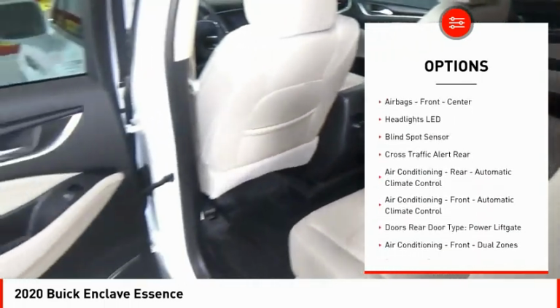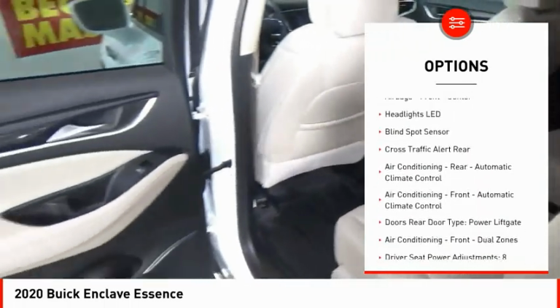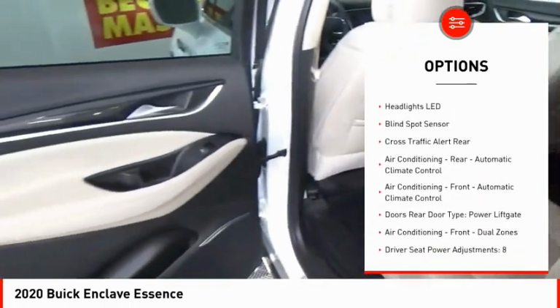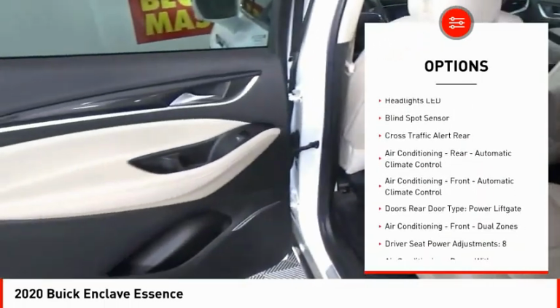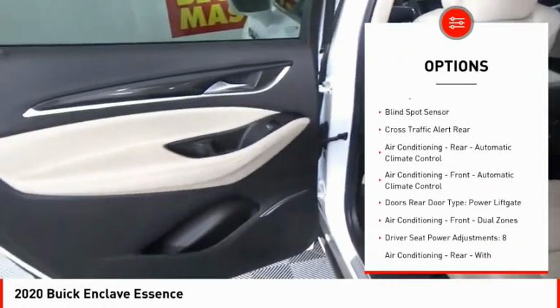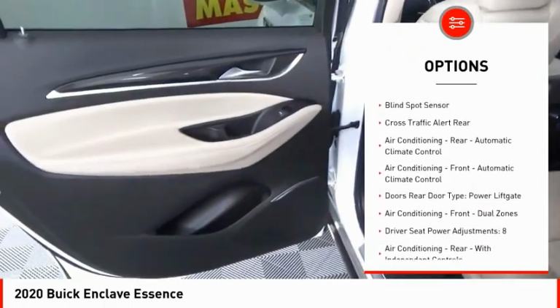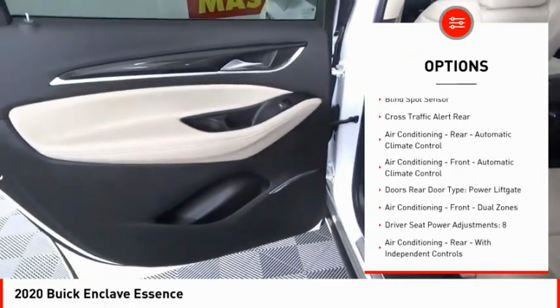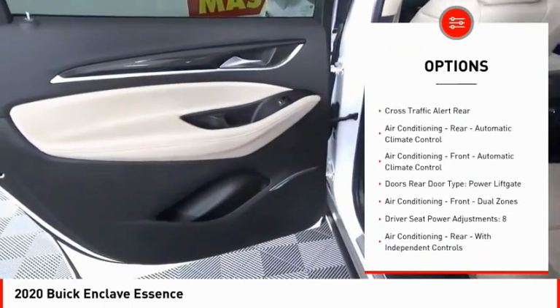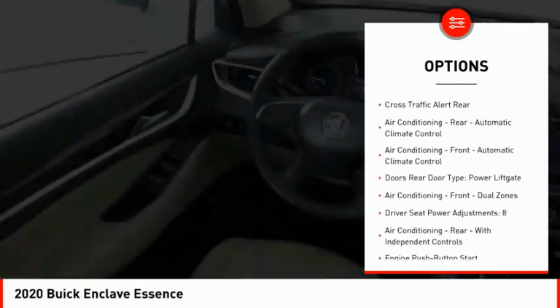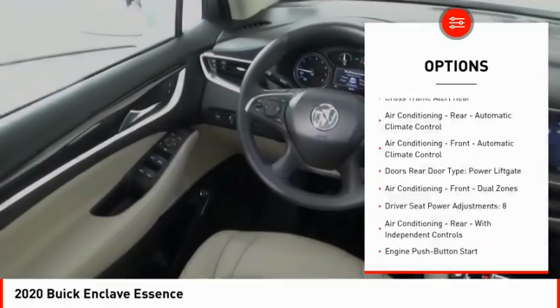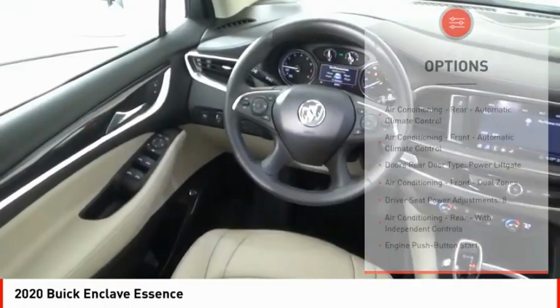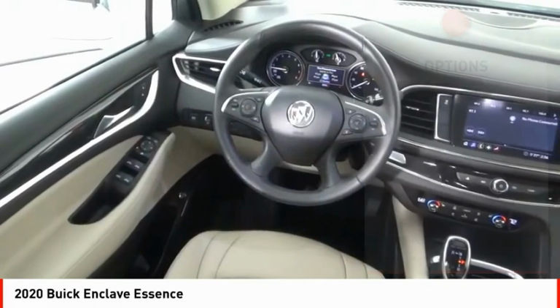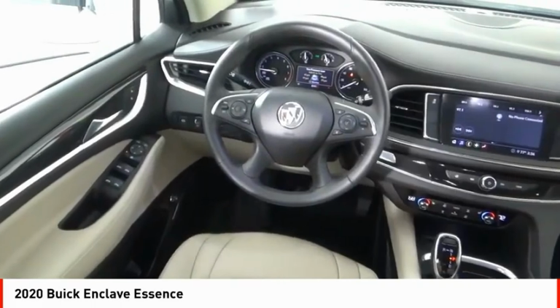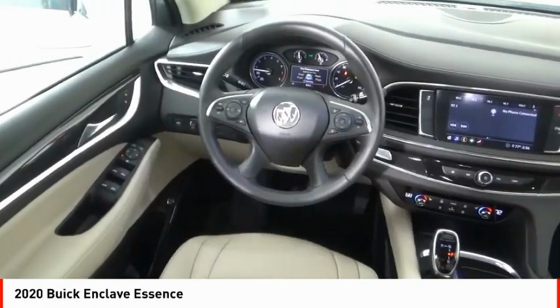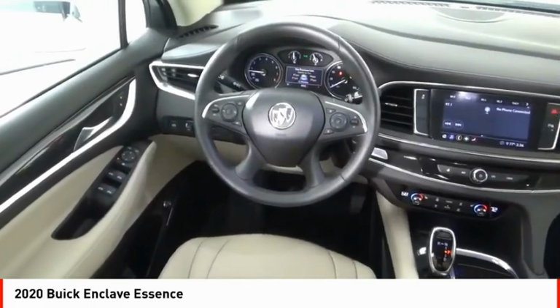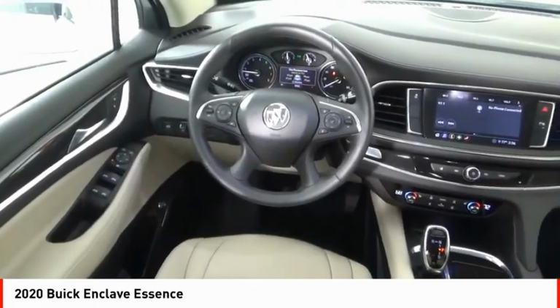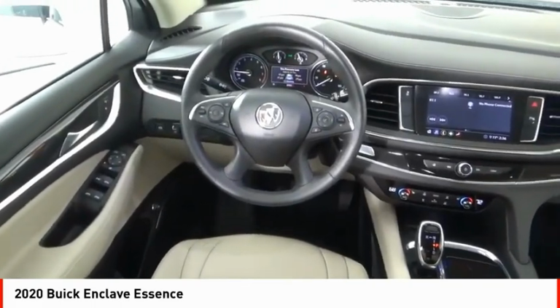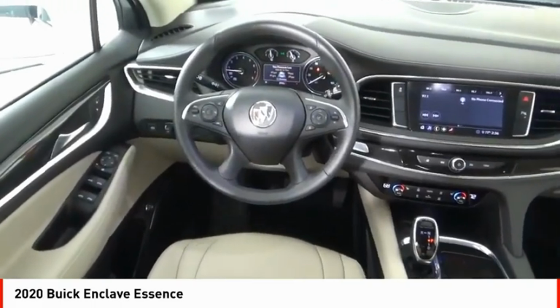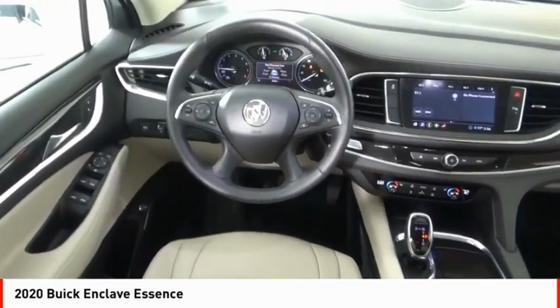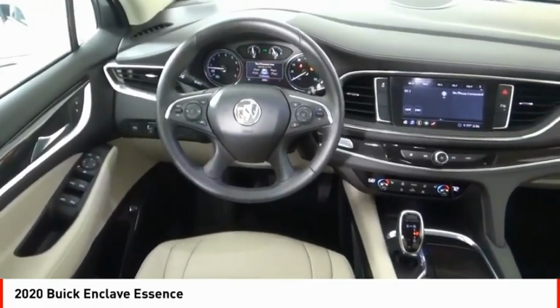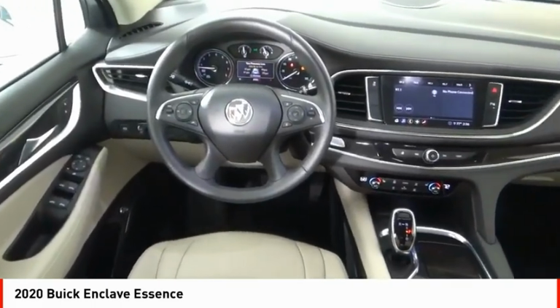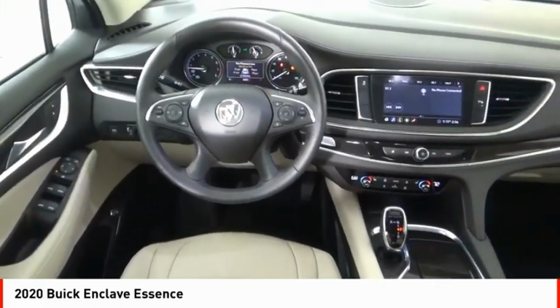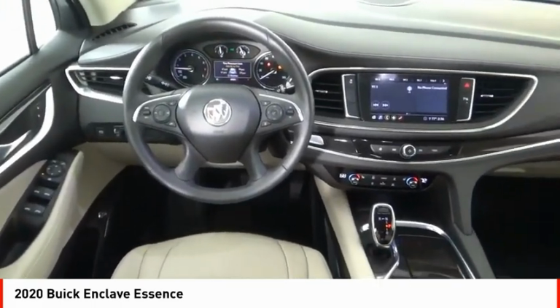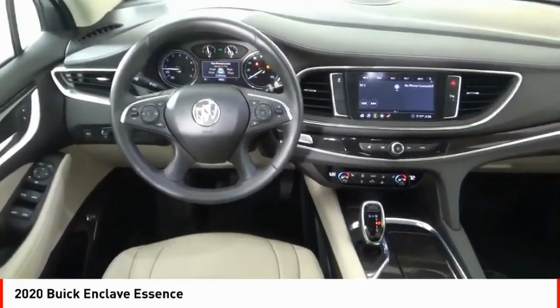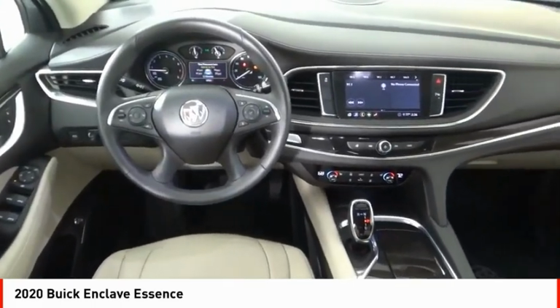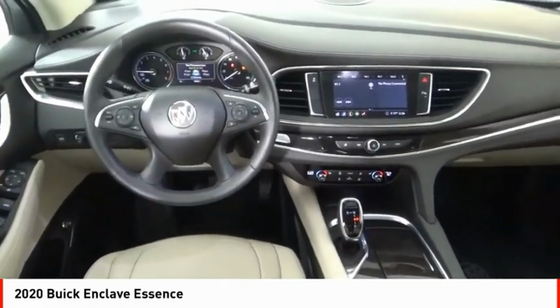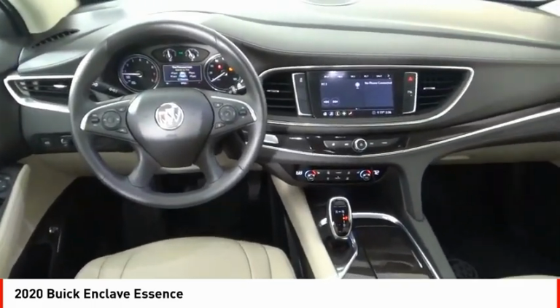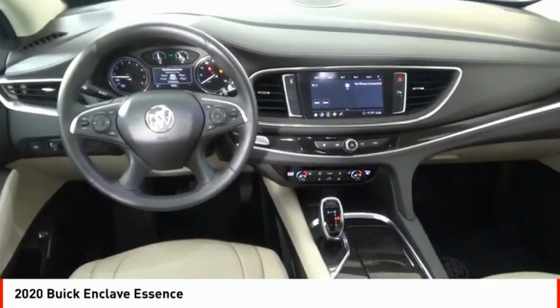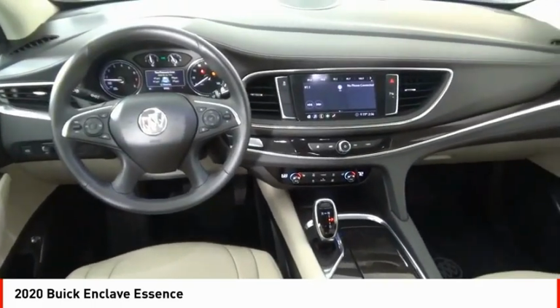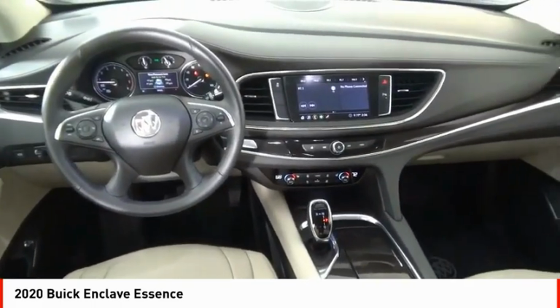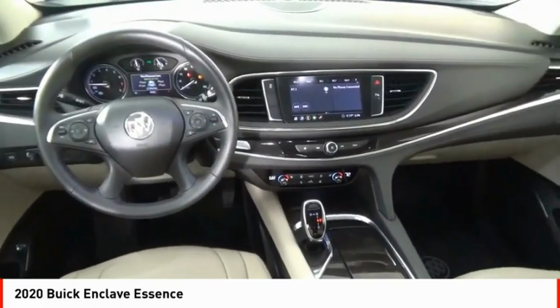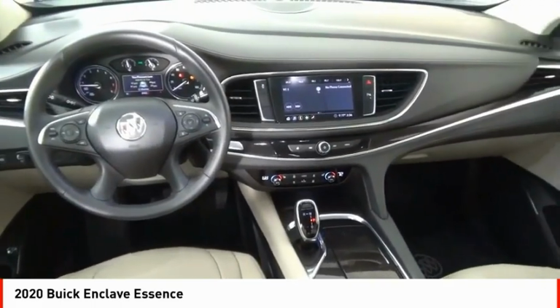Stability control, roll stability control, braking assist, power brakes, ambient lighting, and airbags — front and center.